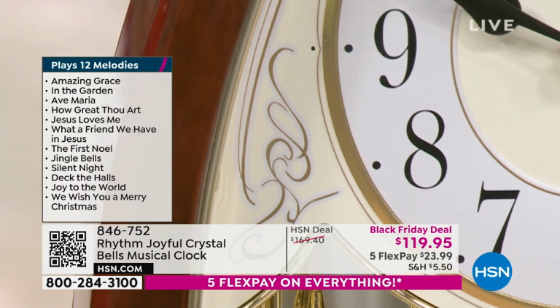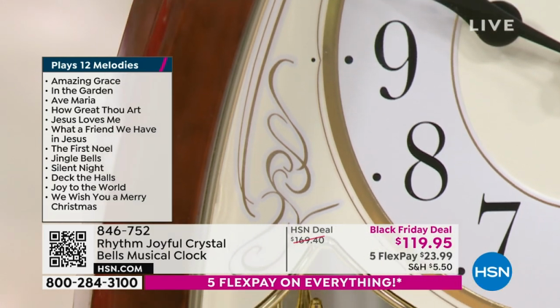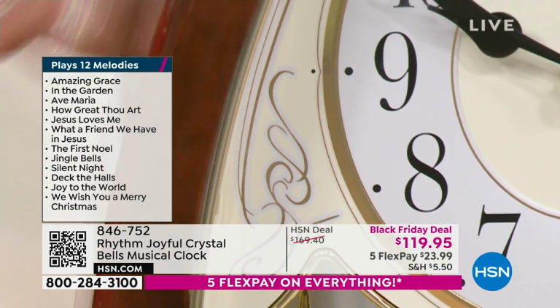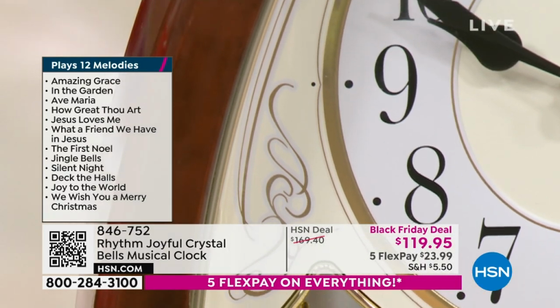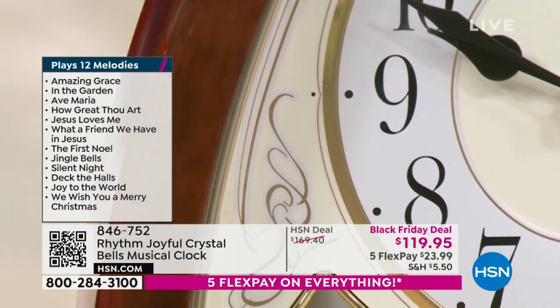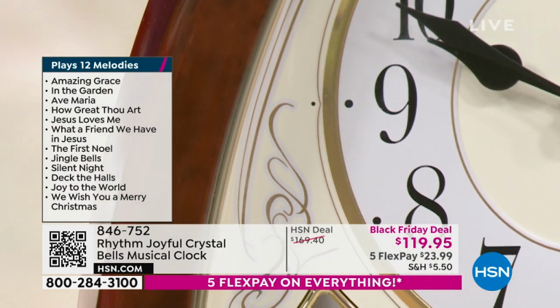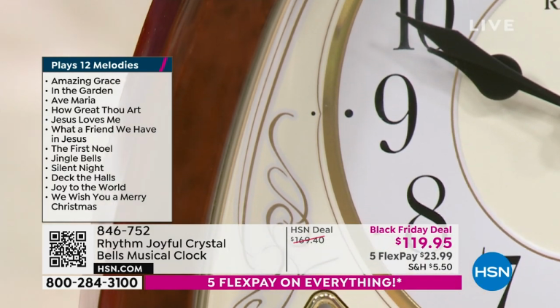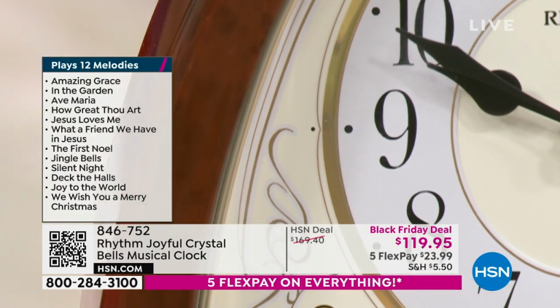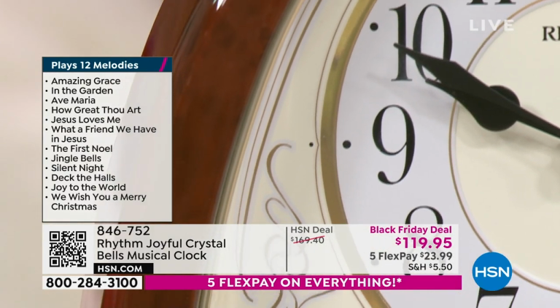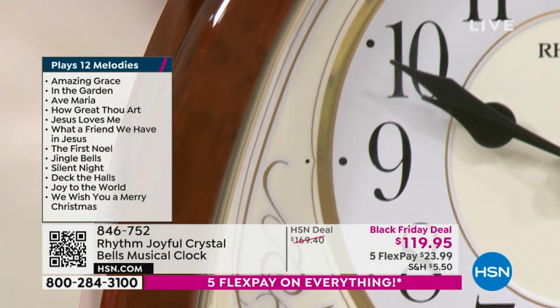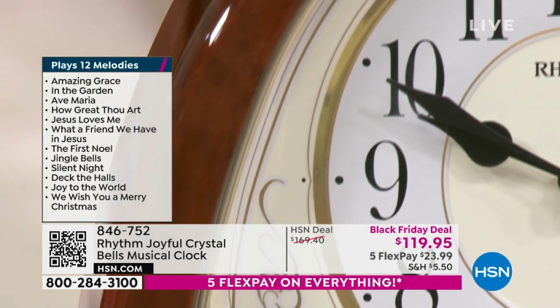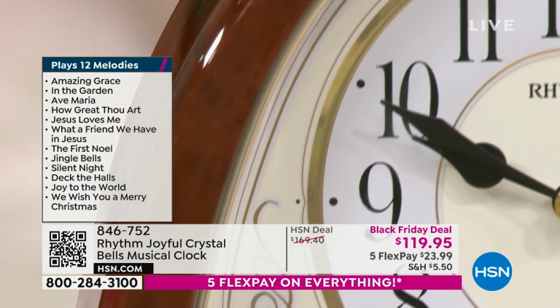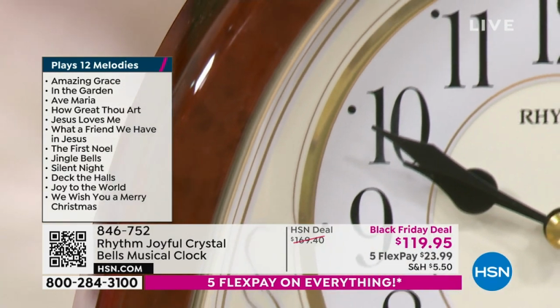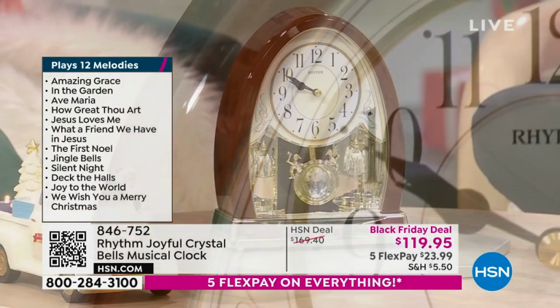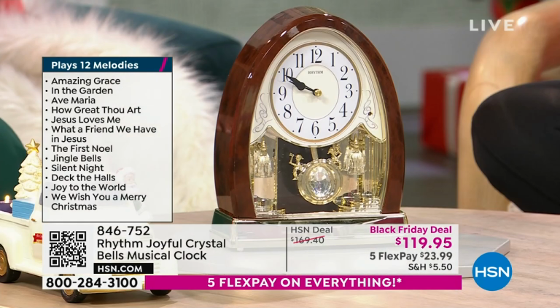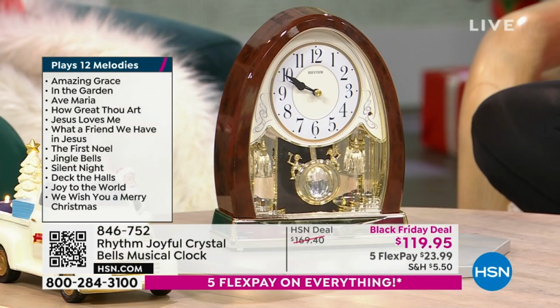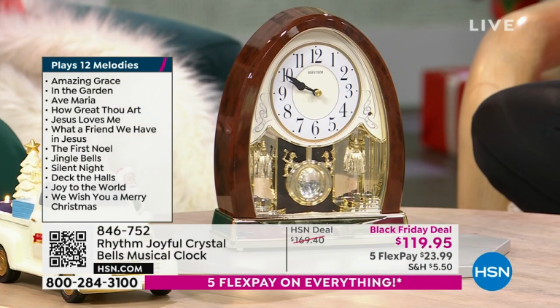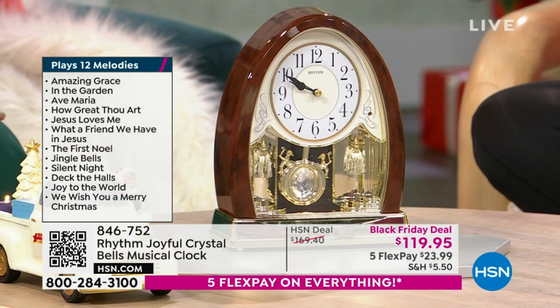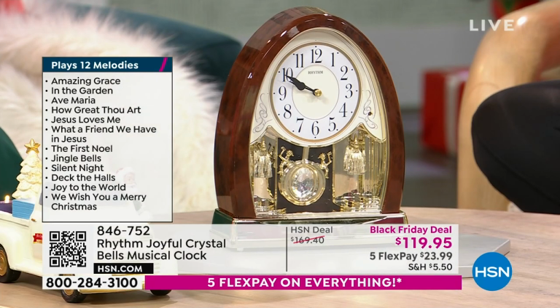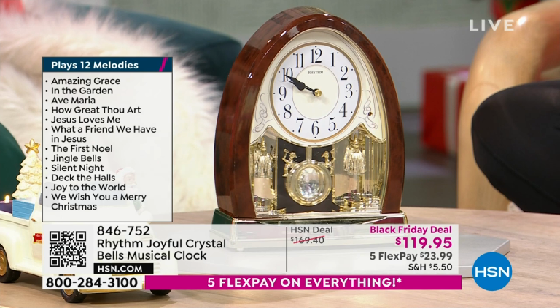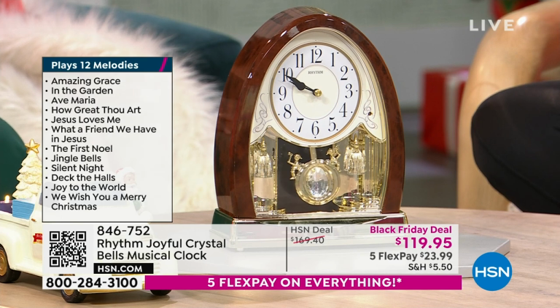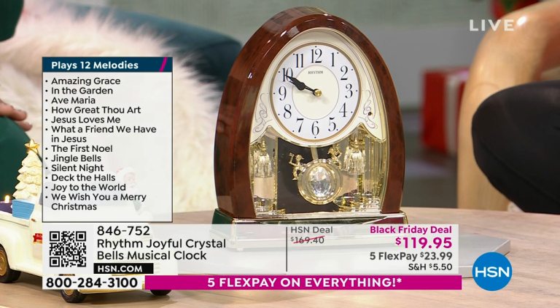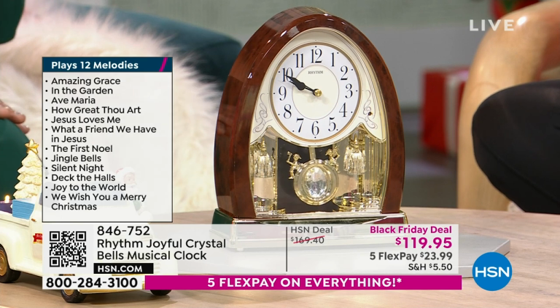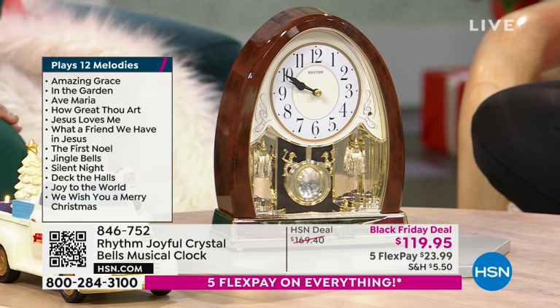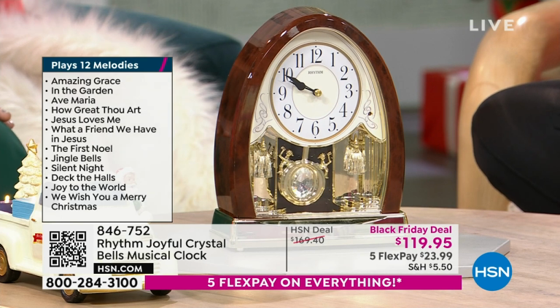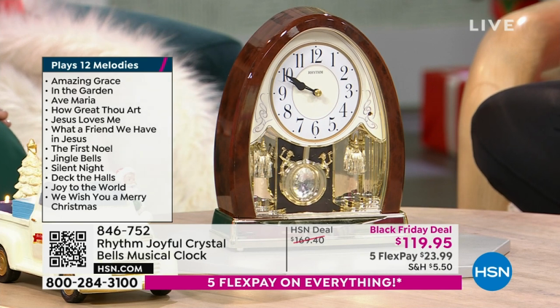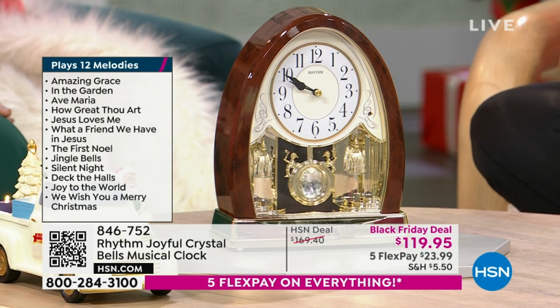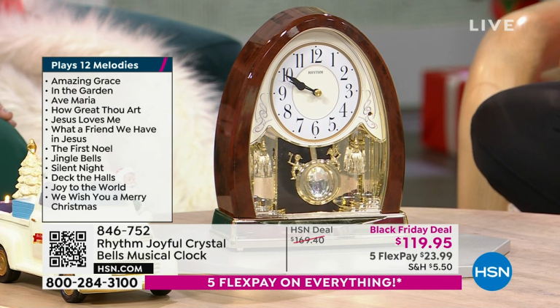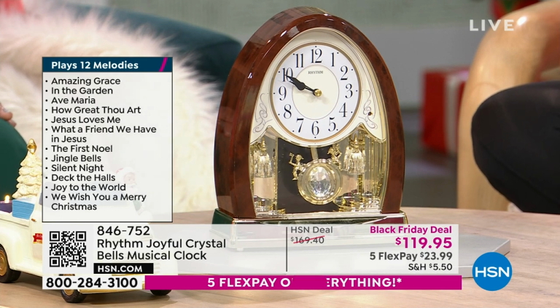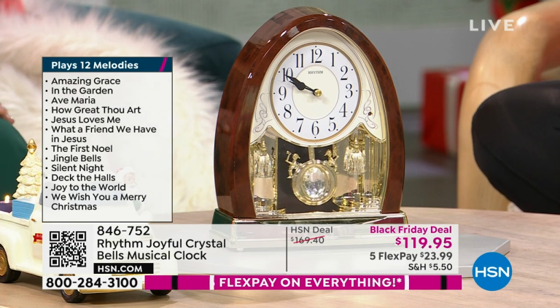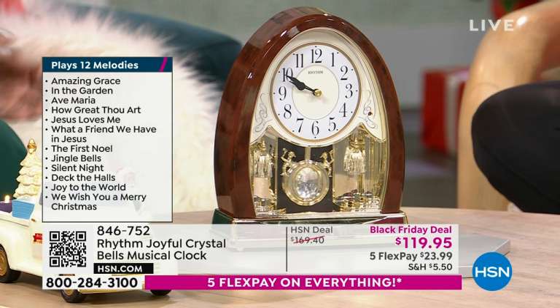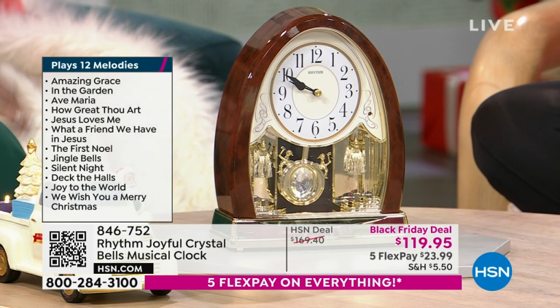It does. It comes with 12 gospel songs and also 12 Christmas melodies, so 24 all together, and we've got them listed there for you.